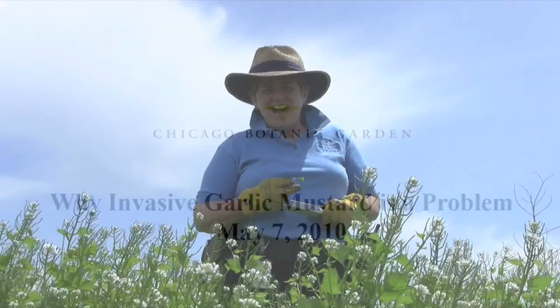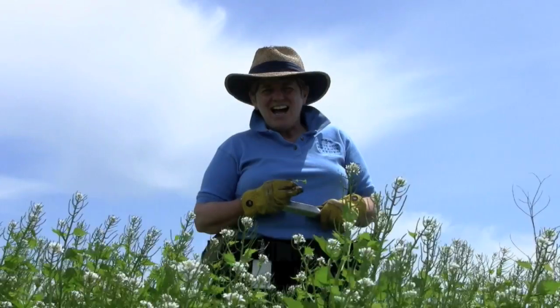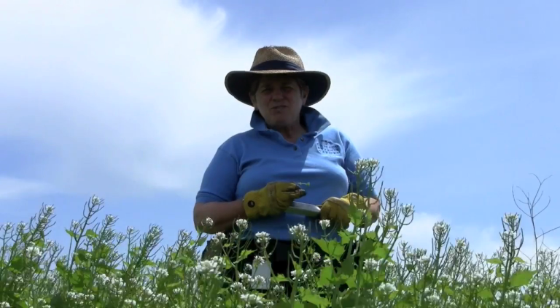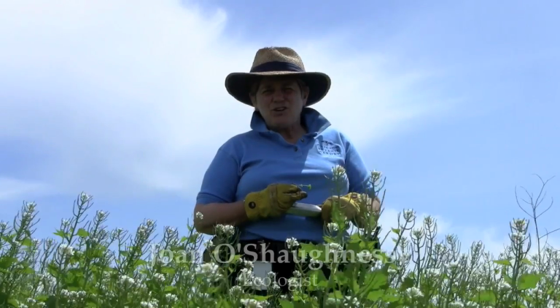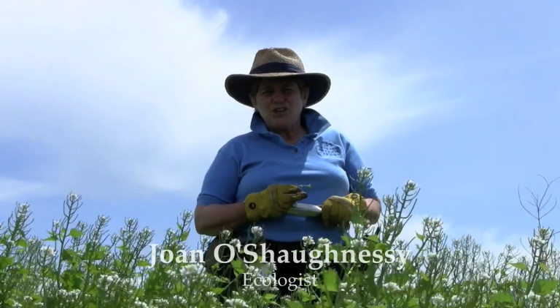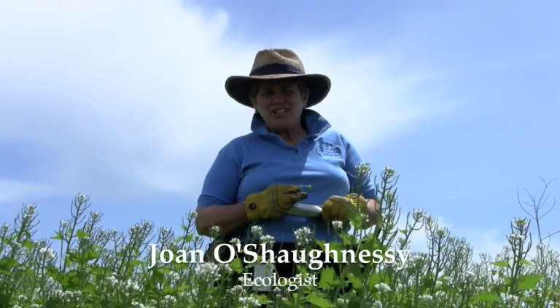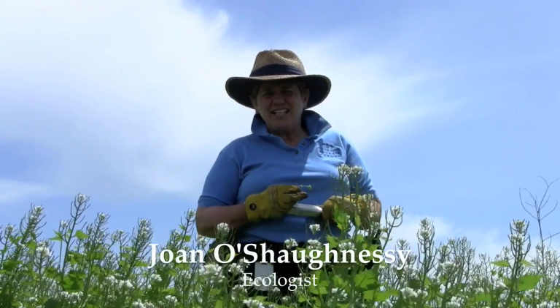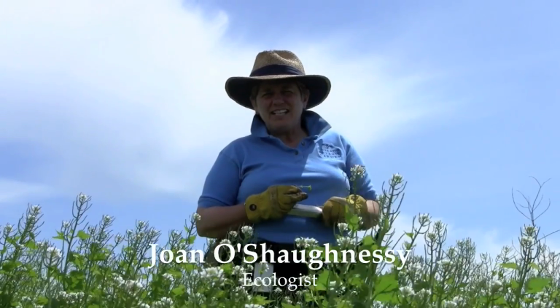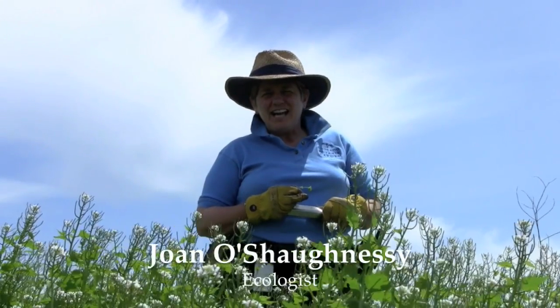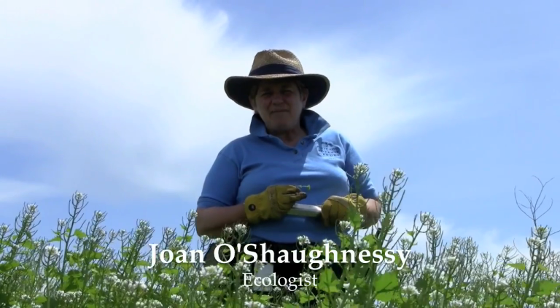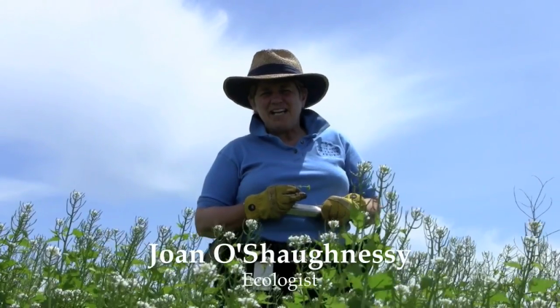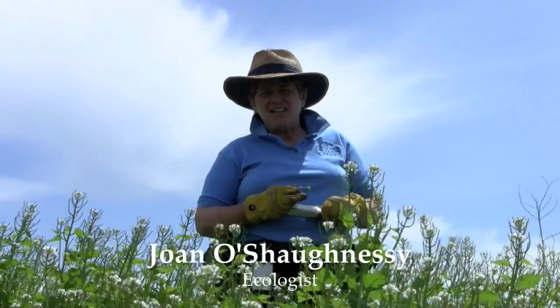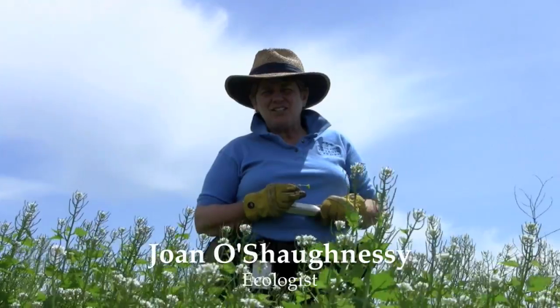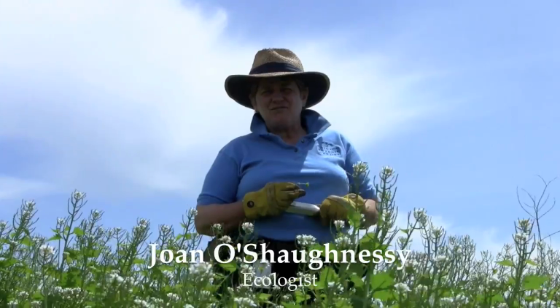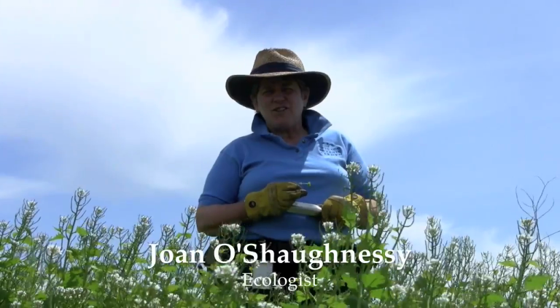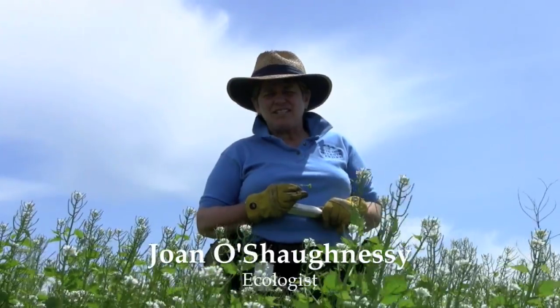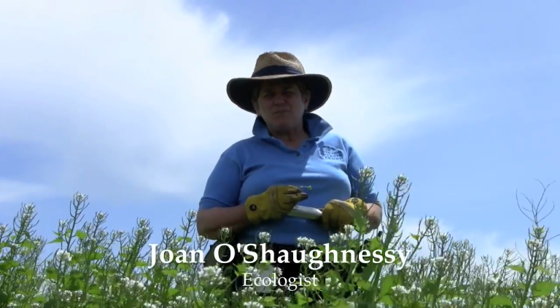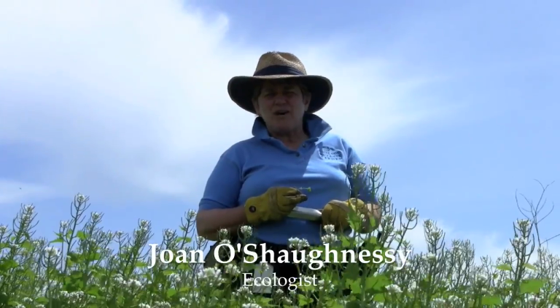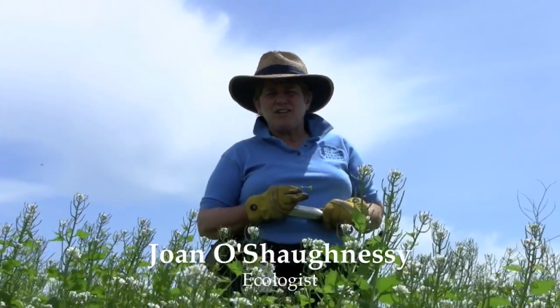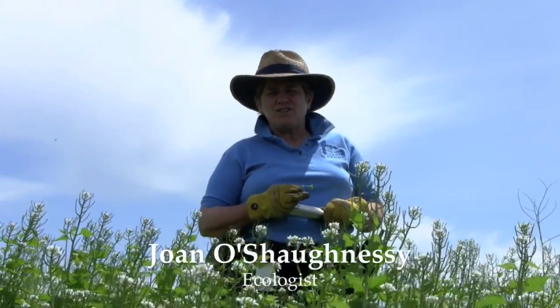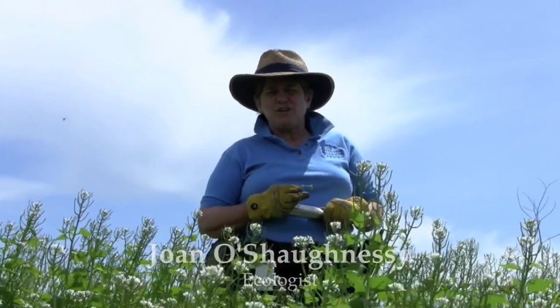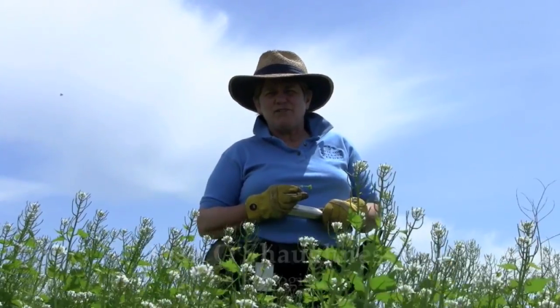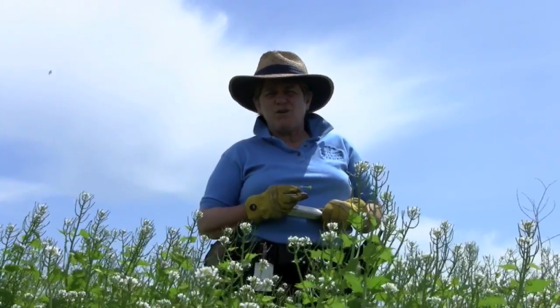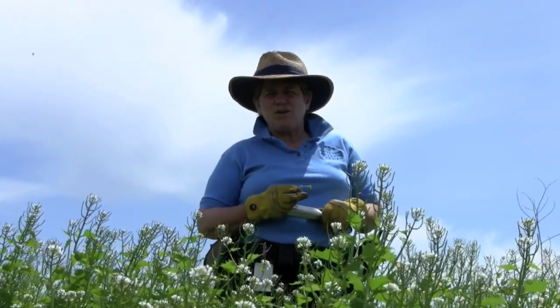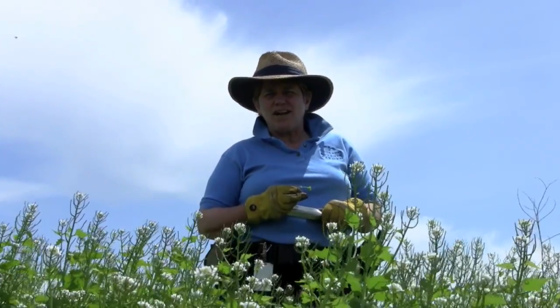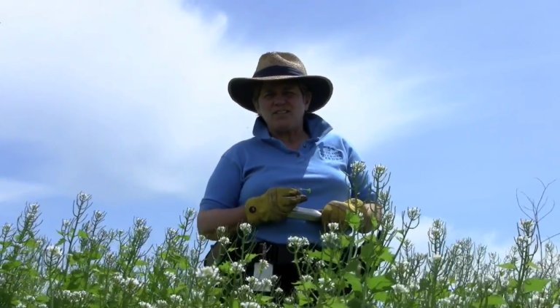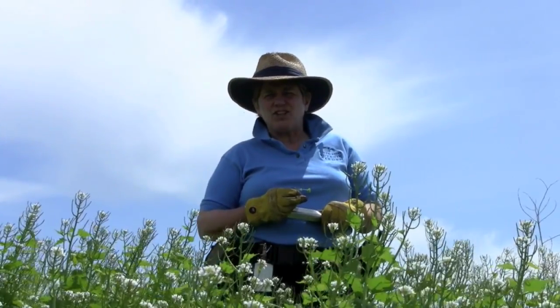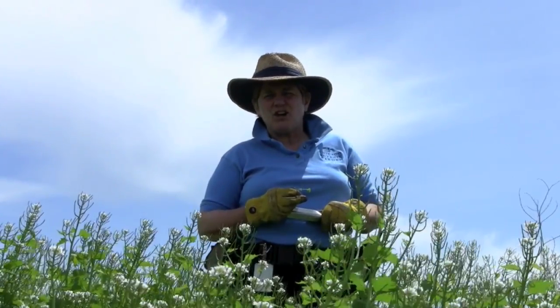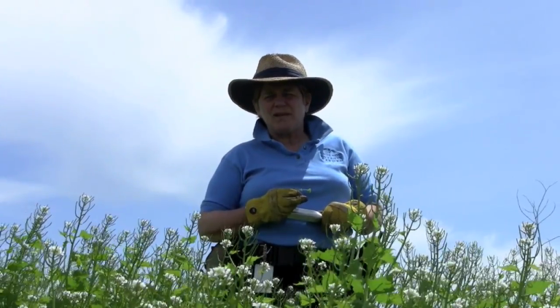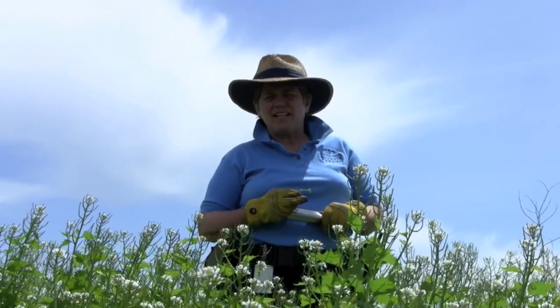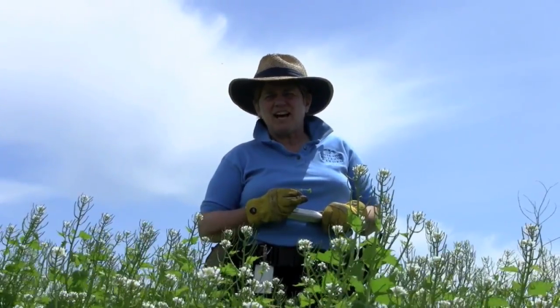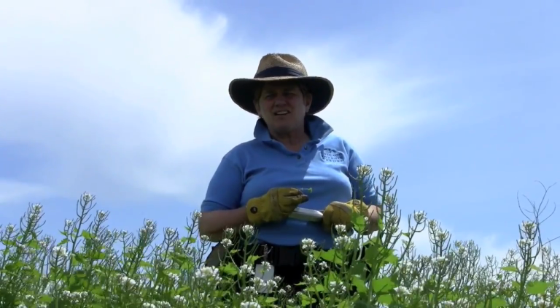I'm Joan O'Shaughnessy. I'm the ecologist for the Dixon Prairie and the Skokie River Corridor at the Chicago Botanic Garden.